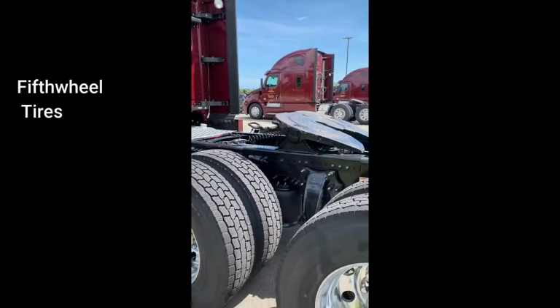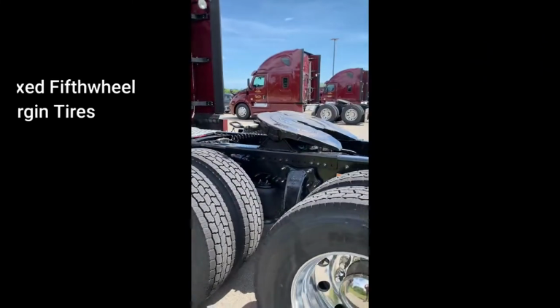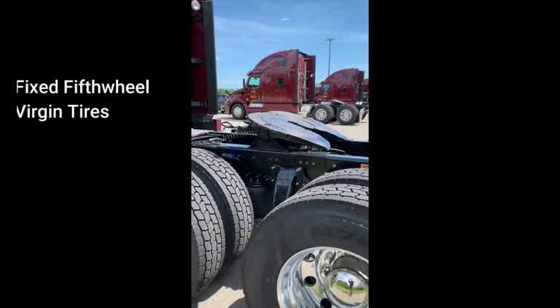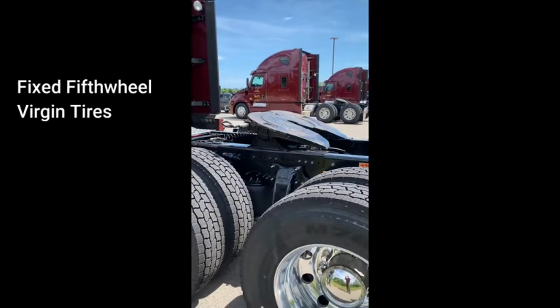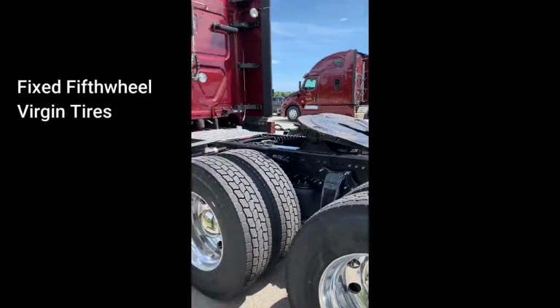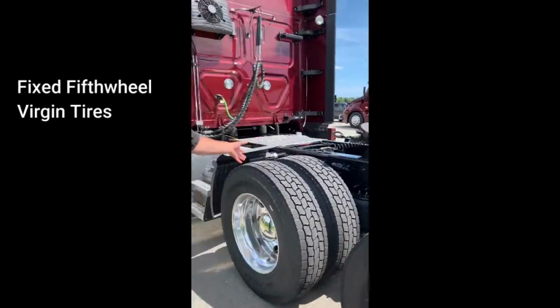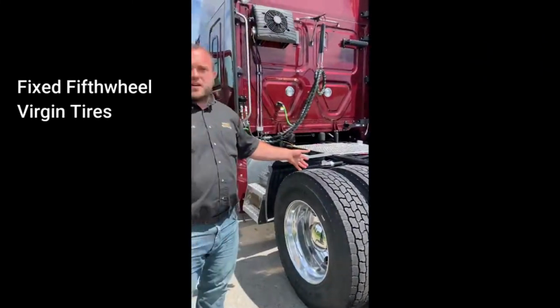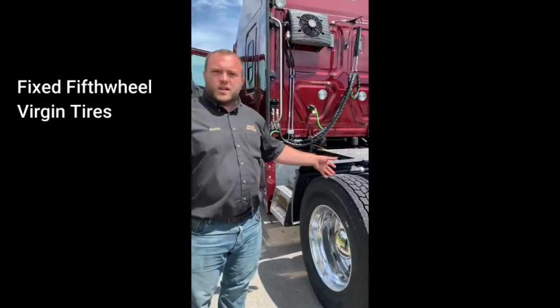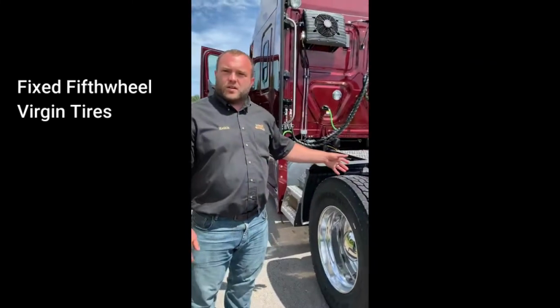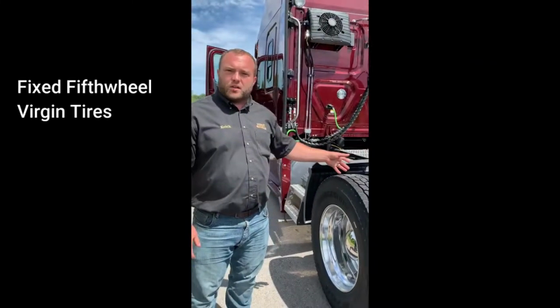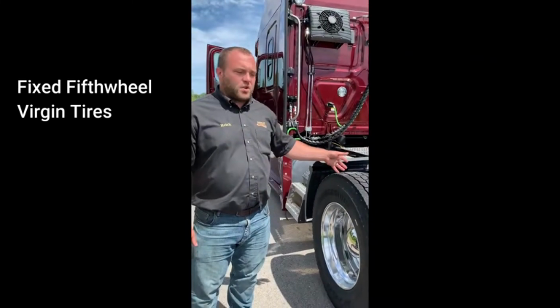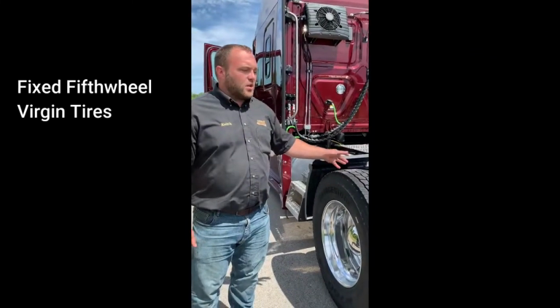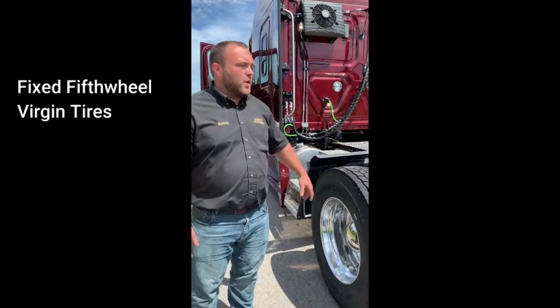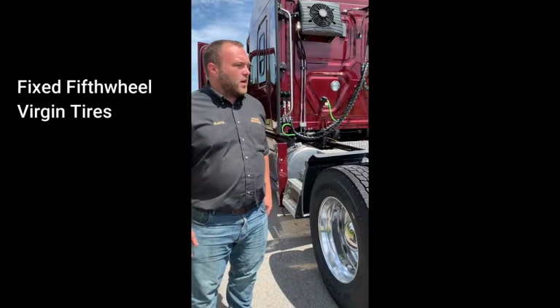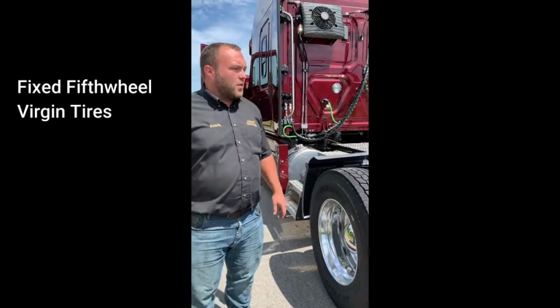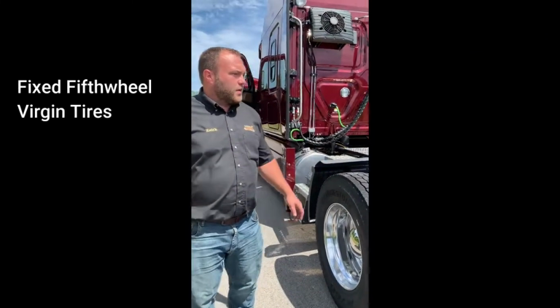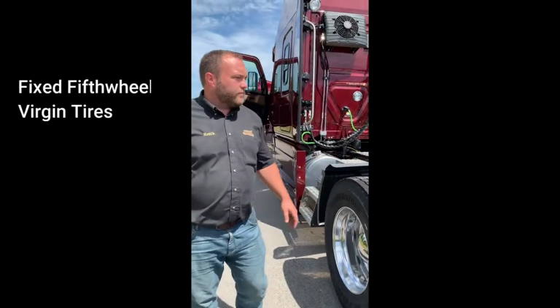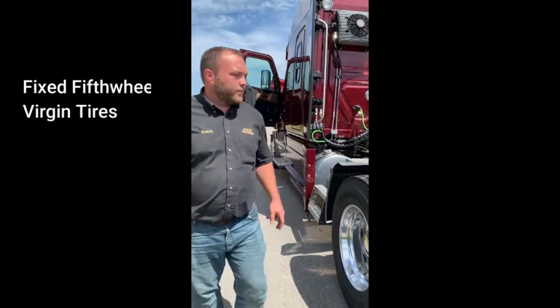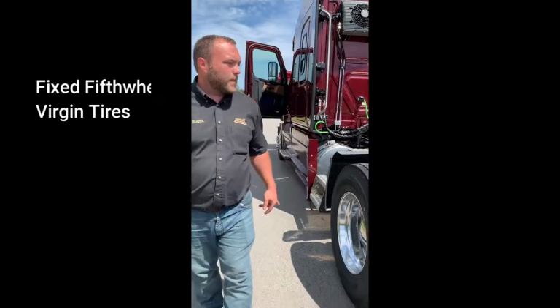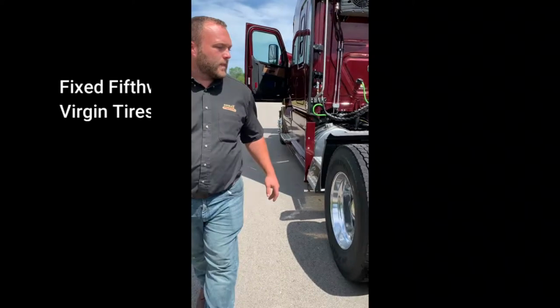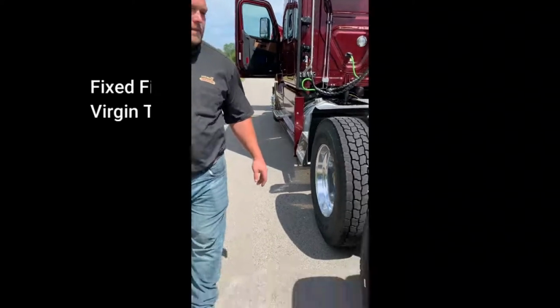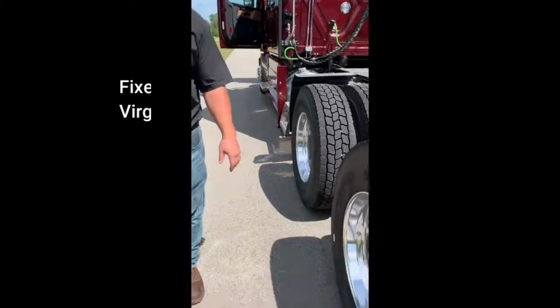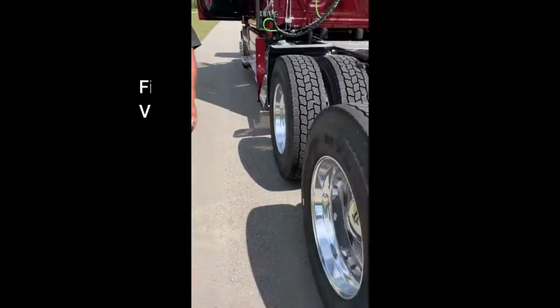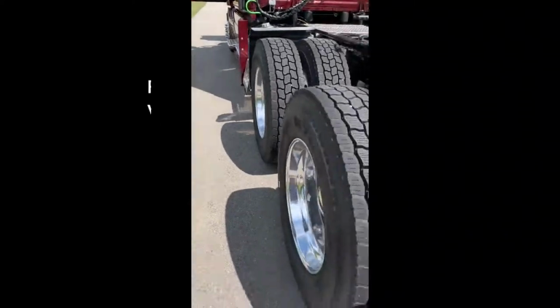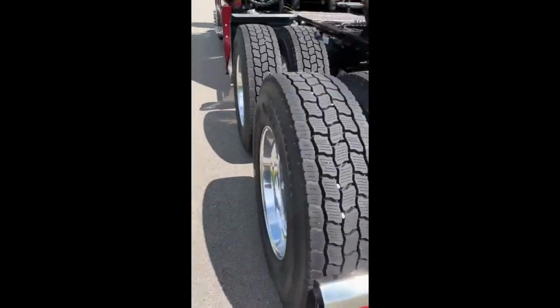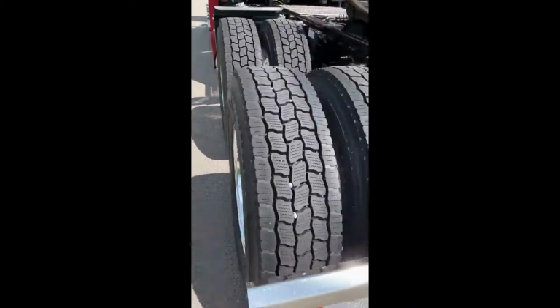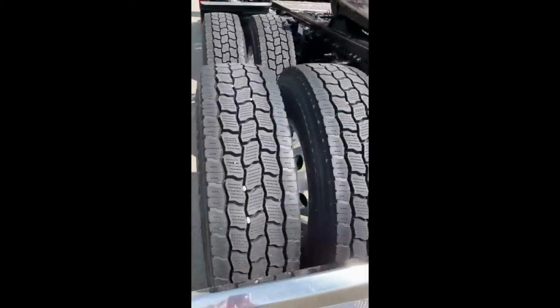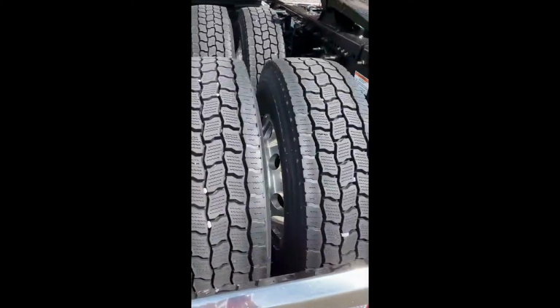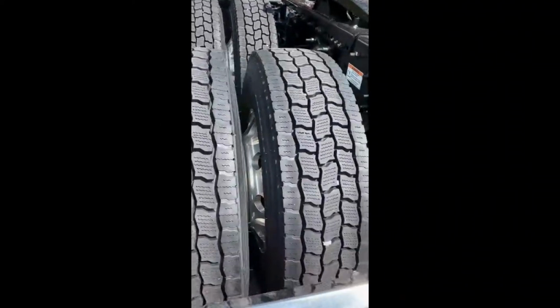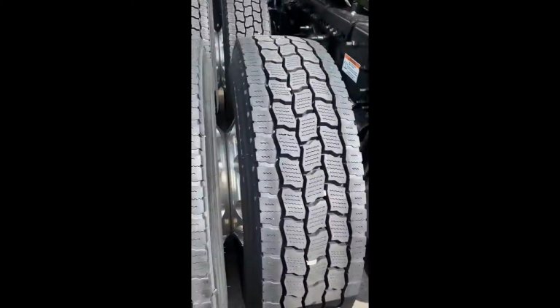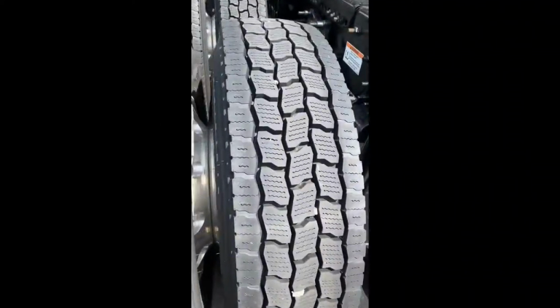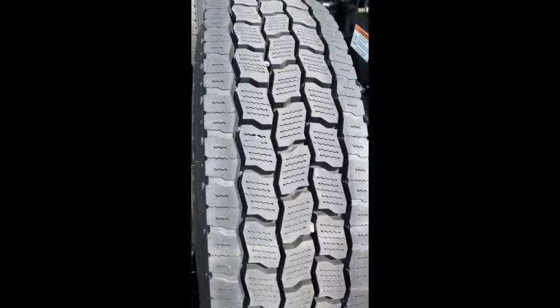We only run brakes and tires on our trucks all the way around.